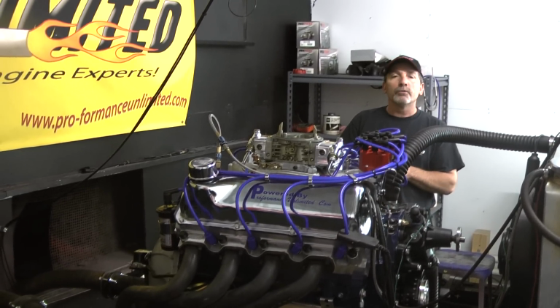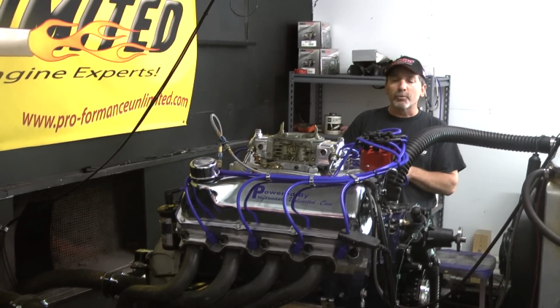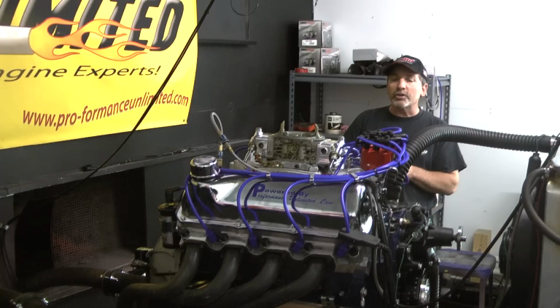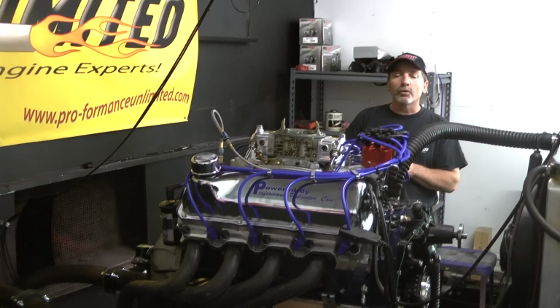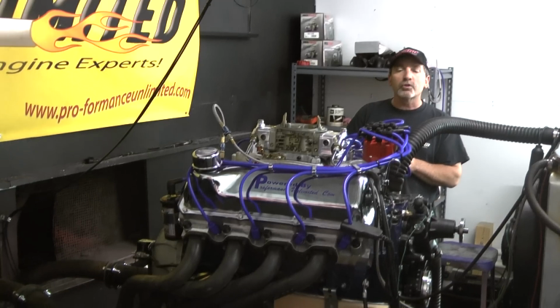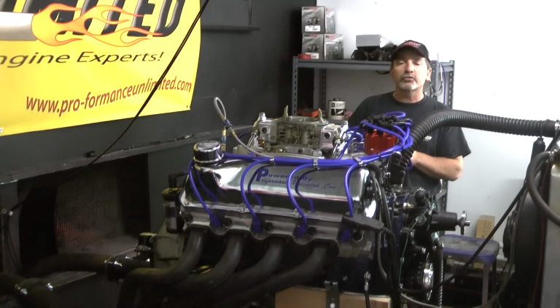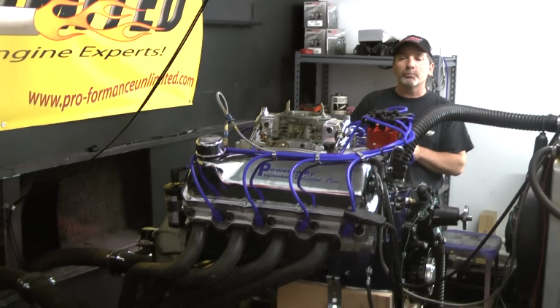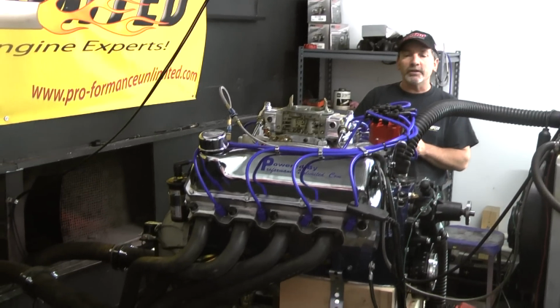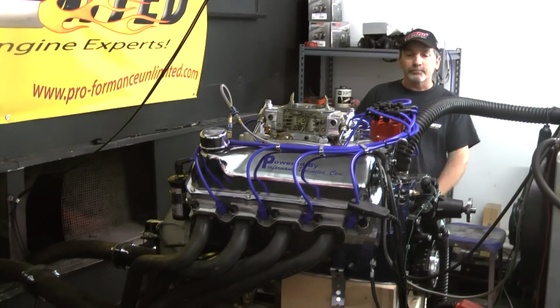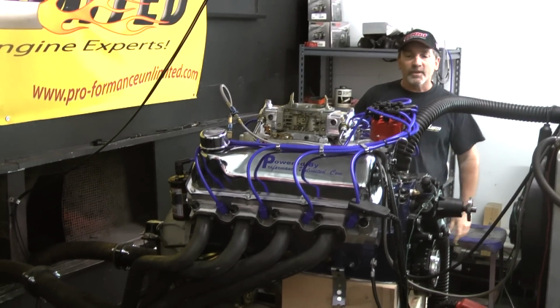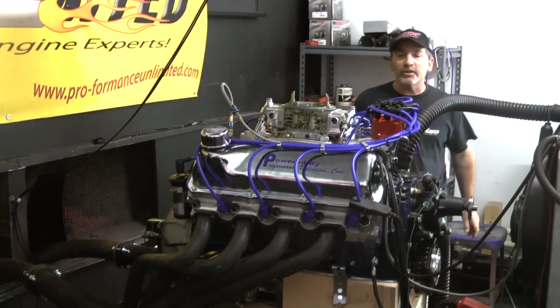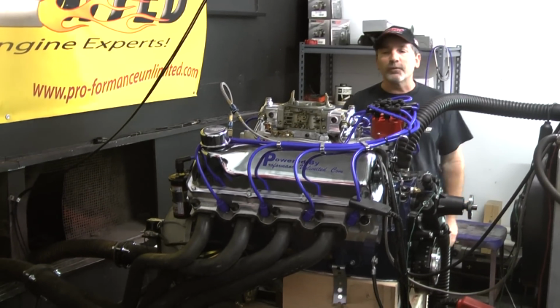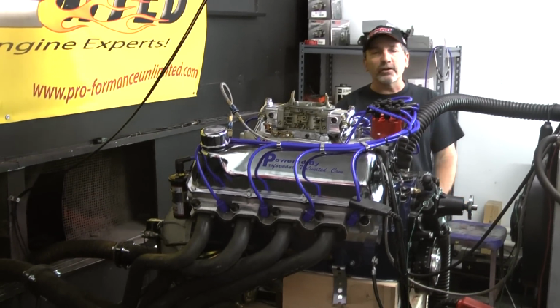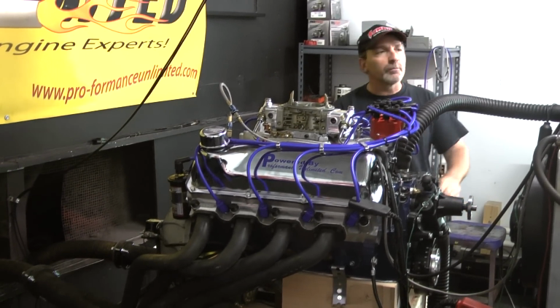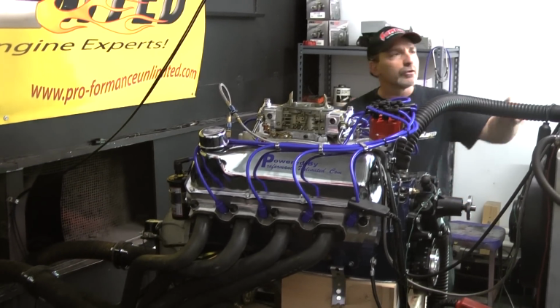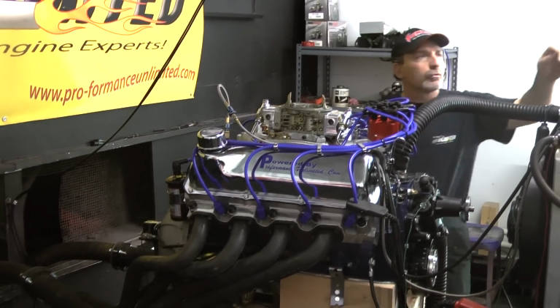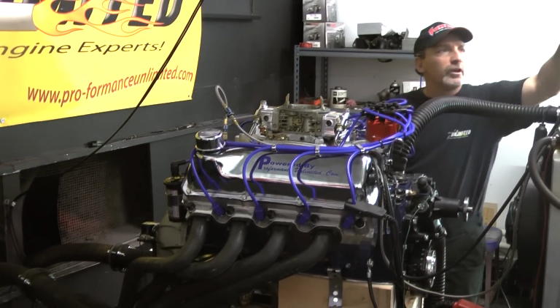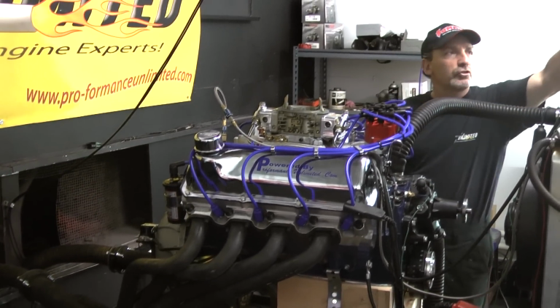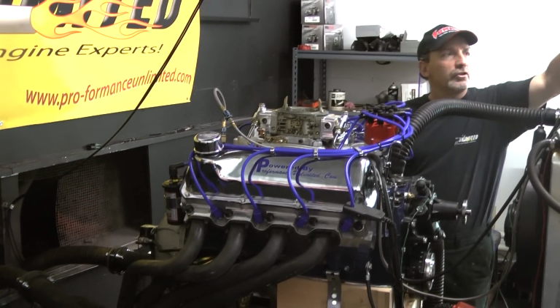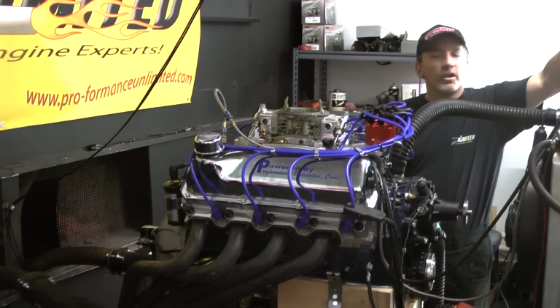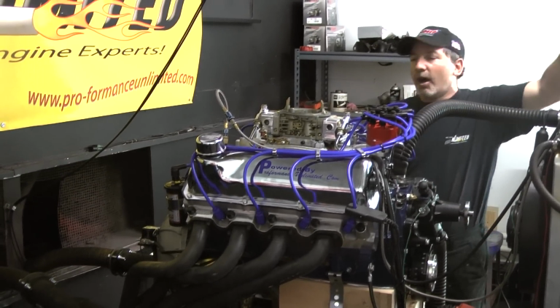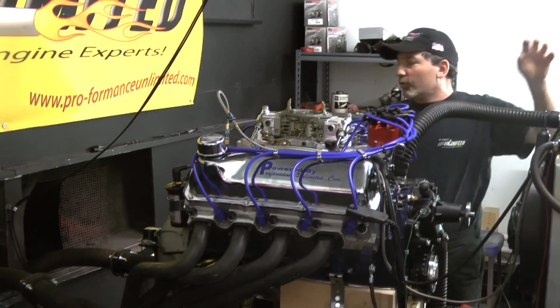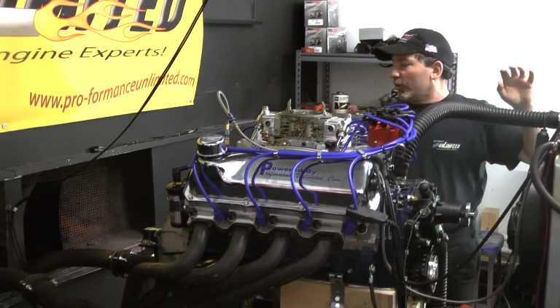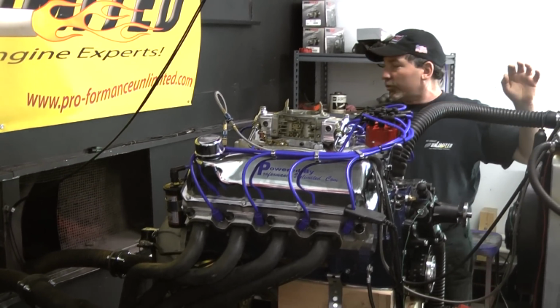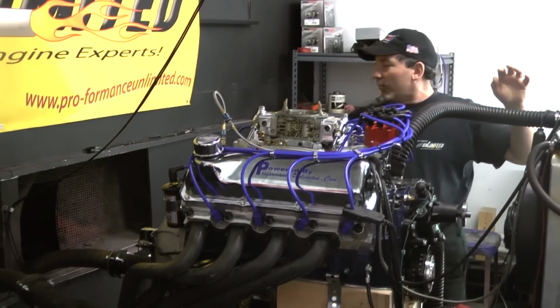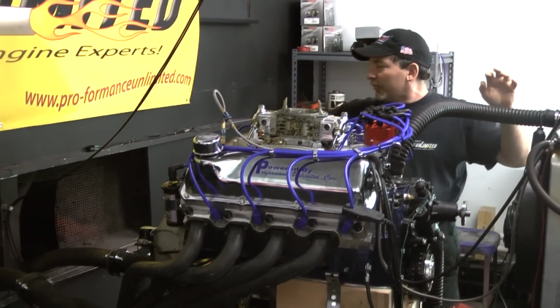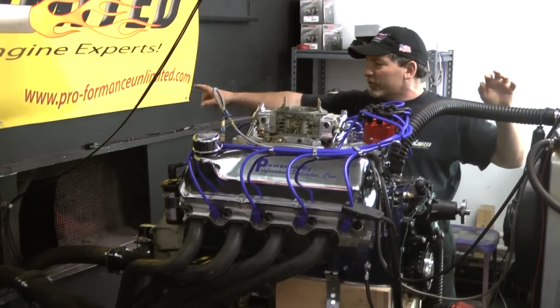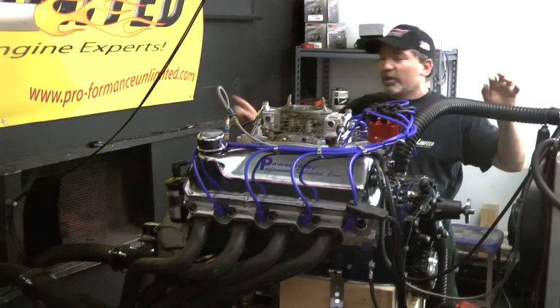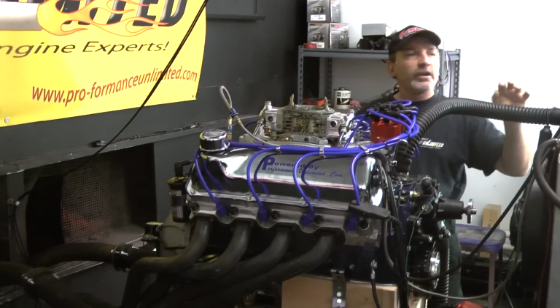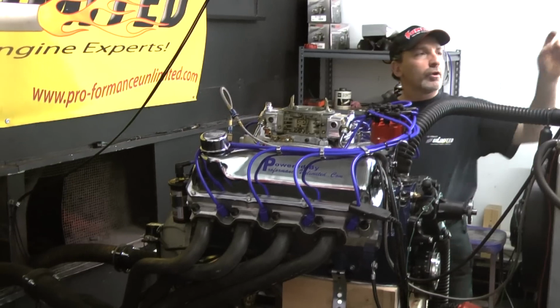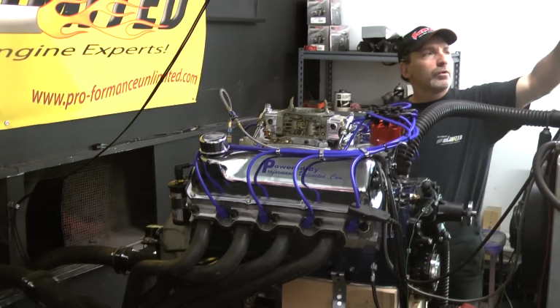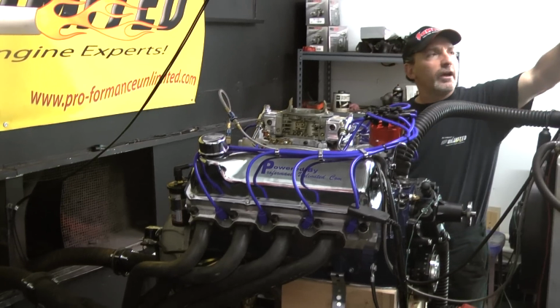Remember, we can also custom paint. I'd like to fire this up and give you a little run demonstration. I'm going to run it with our mufflers and then run it without.